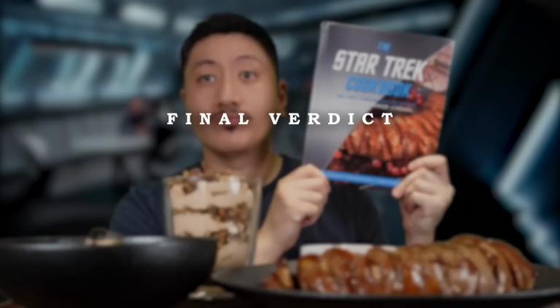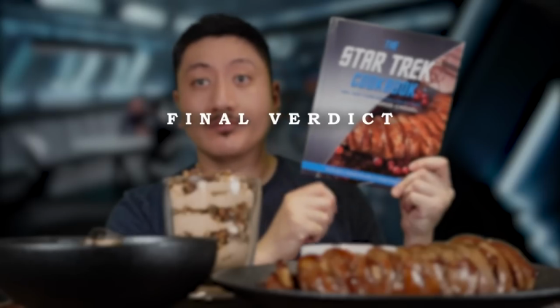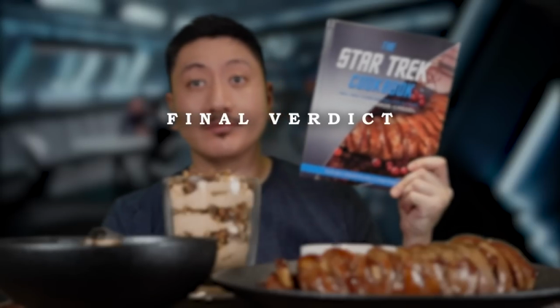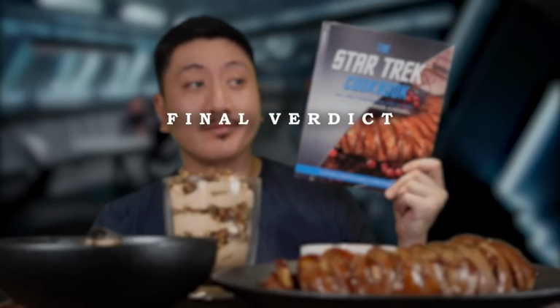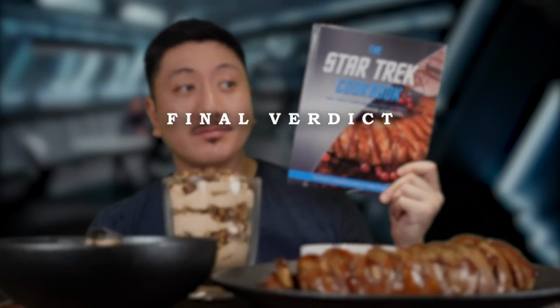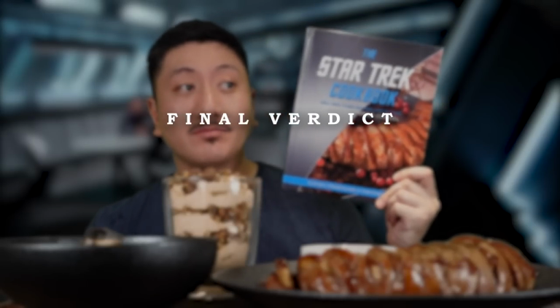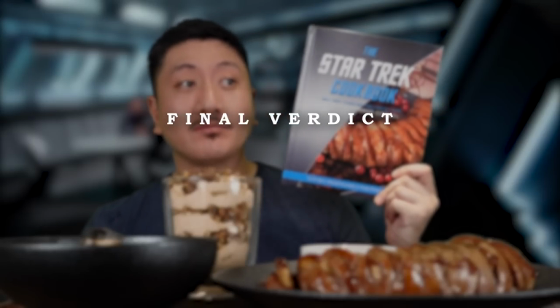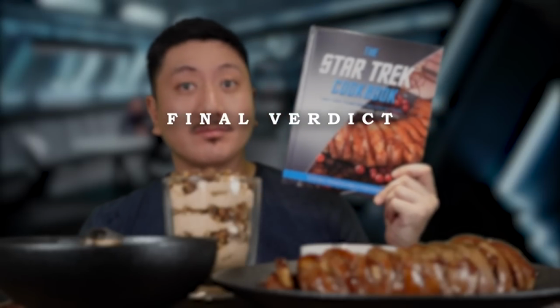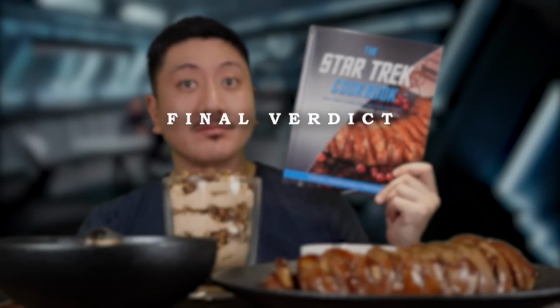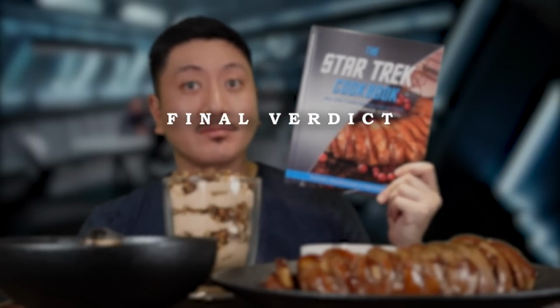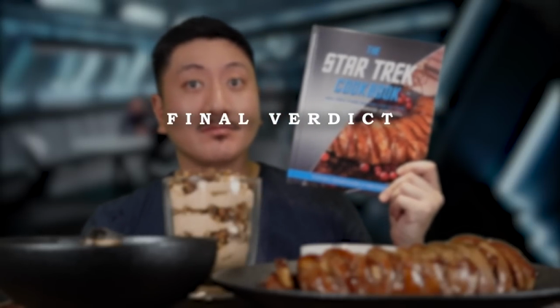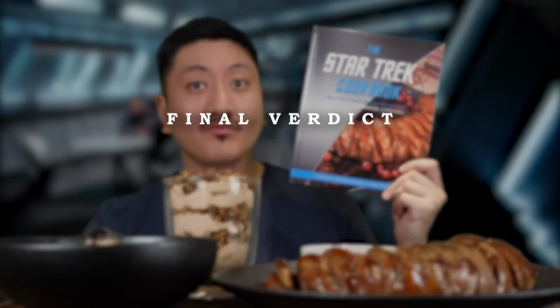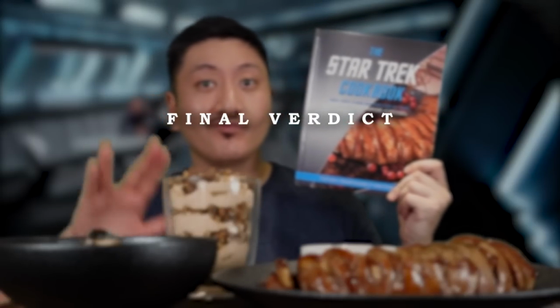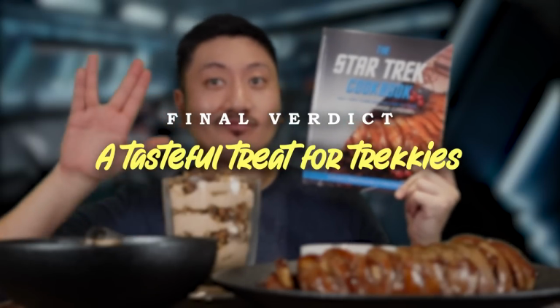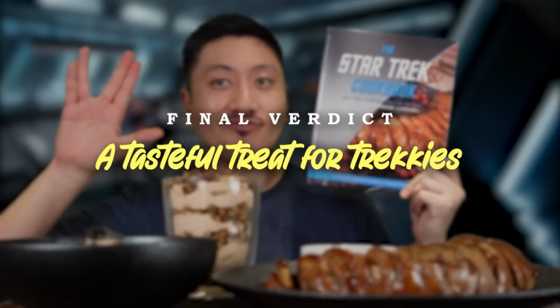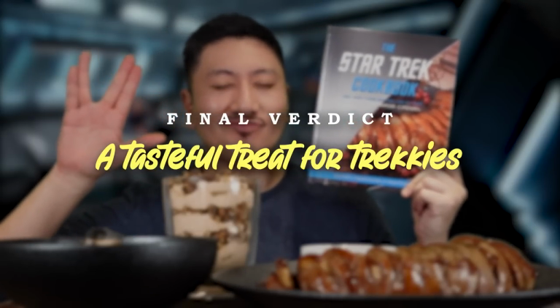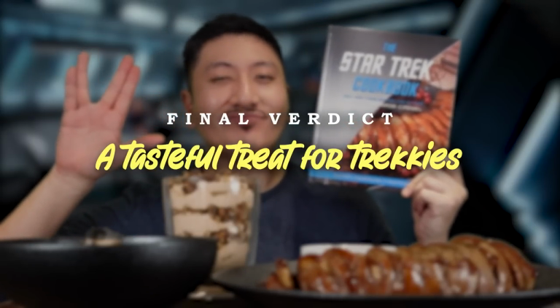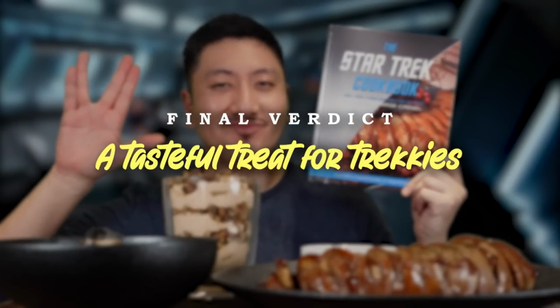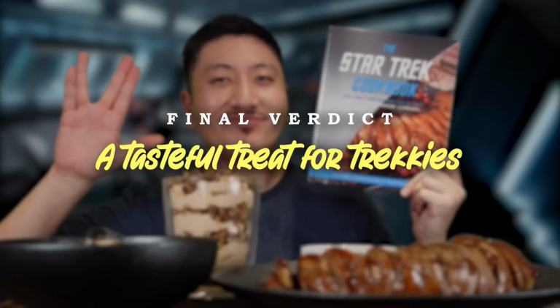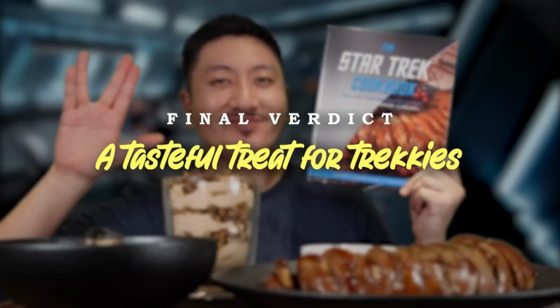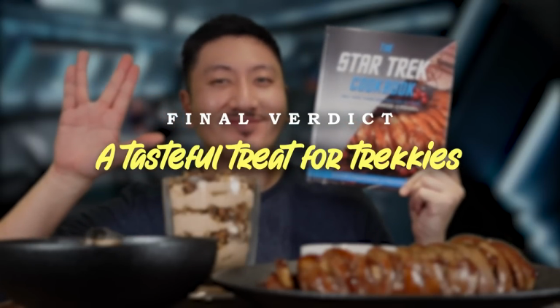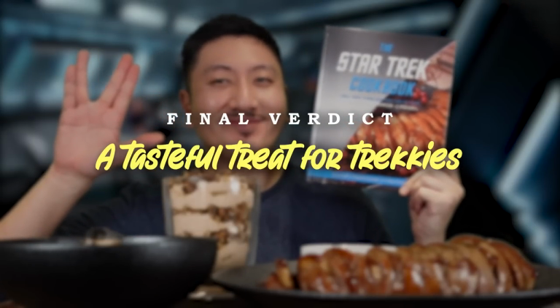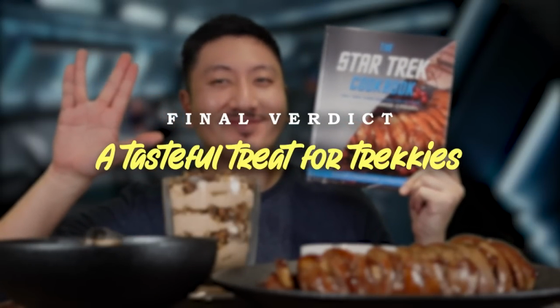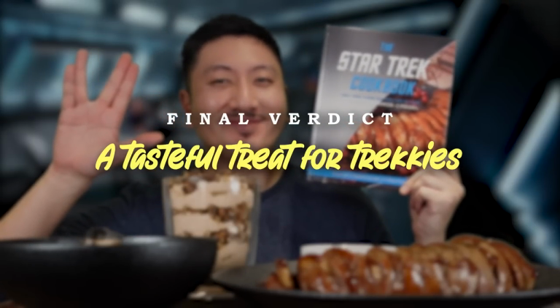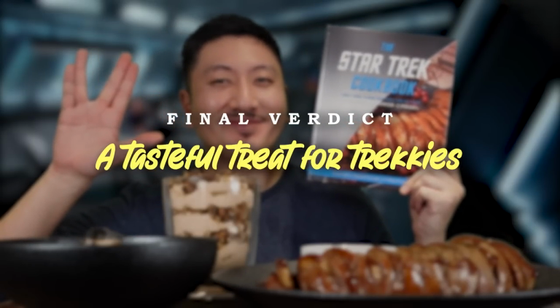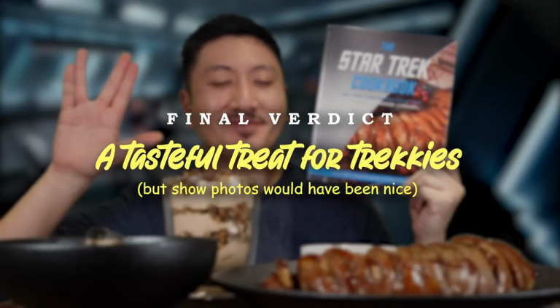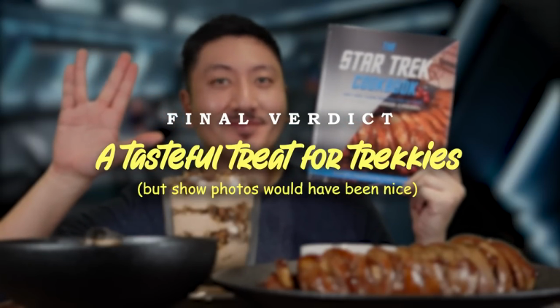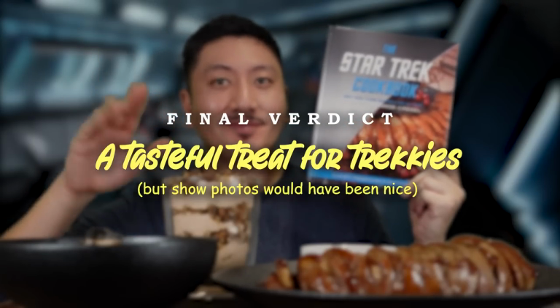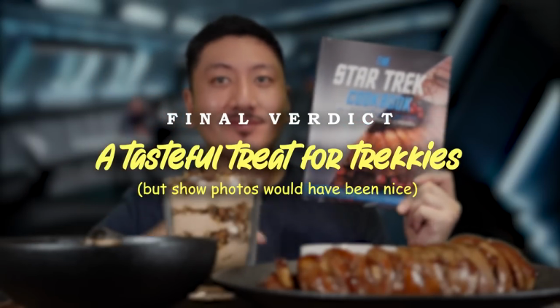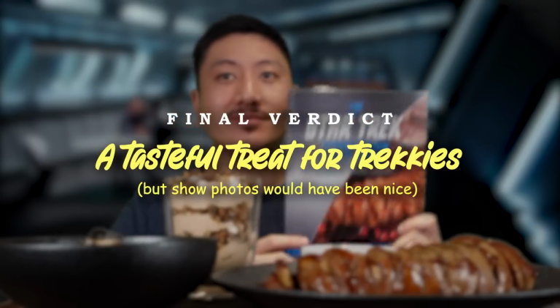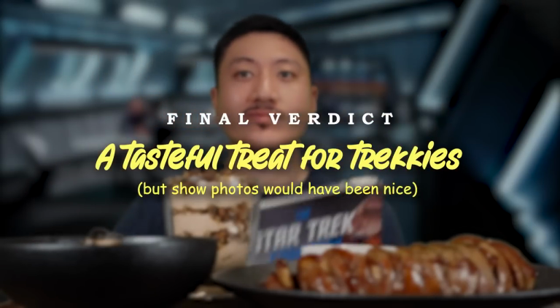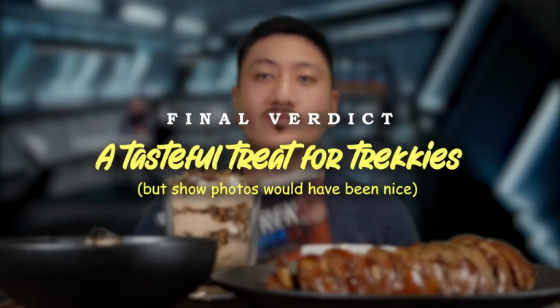Final verdict of the Star Trek Cookbook: a tasteful treat for Trekkies, but show photos would have been cool.